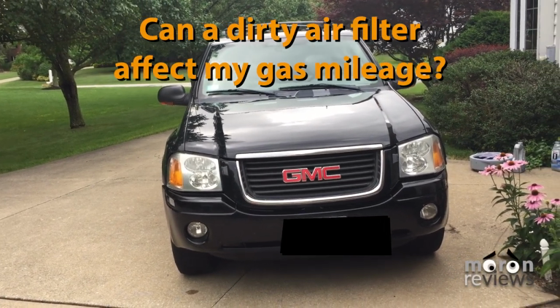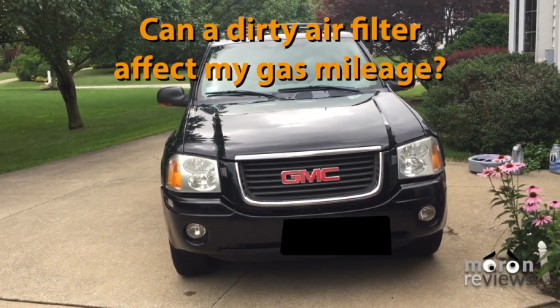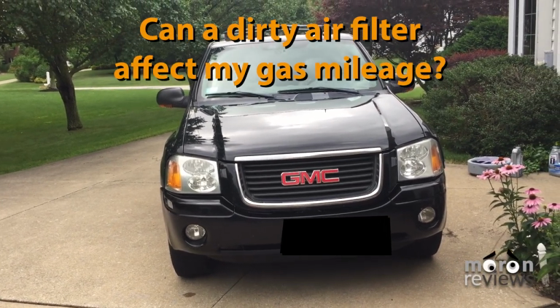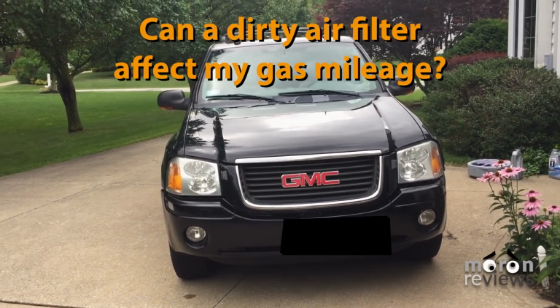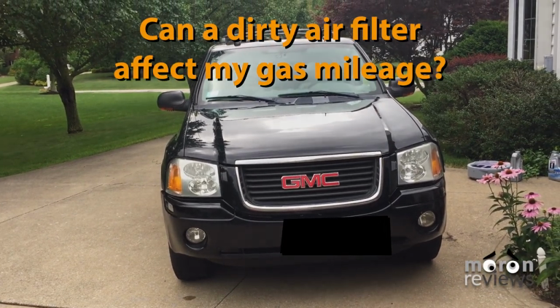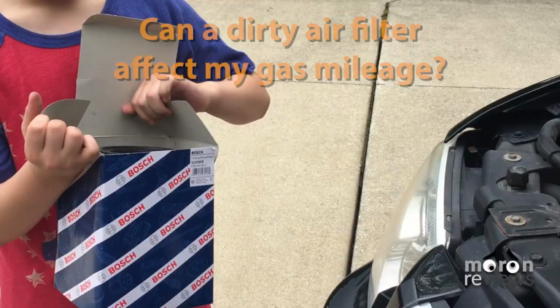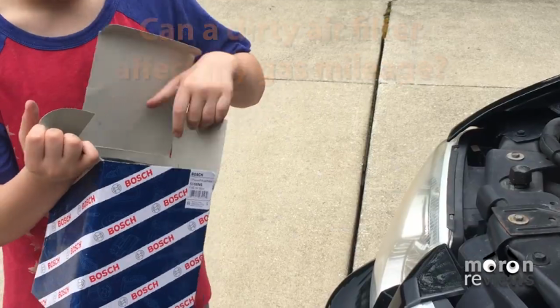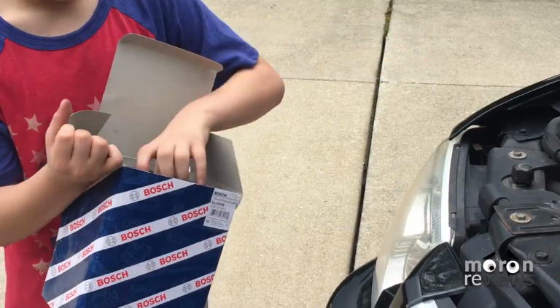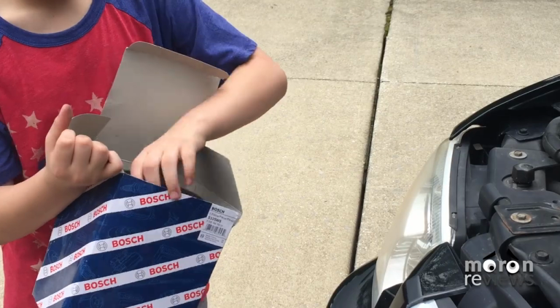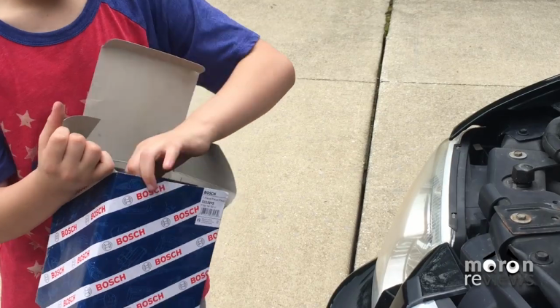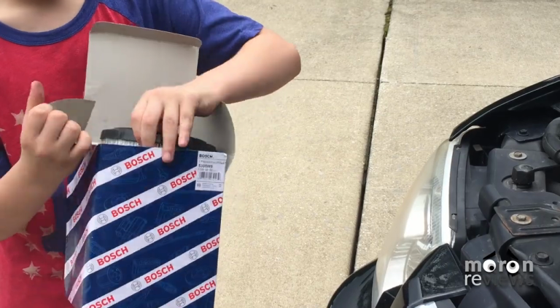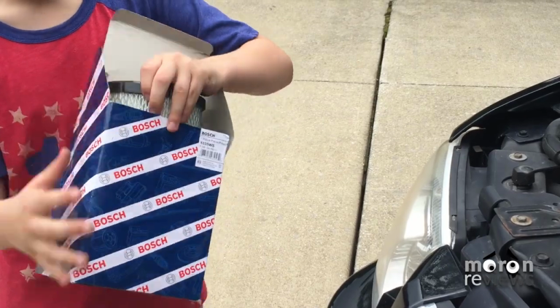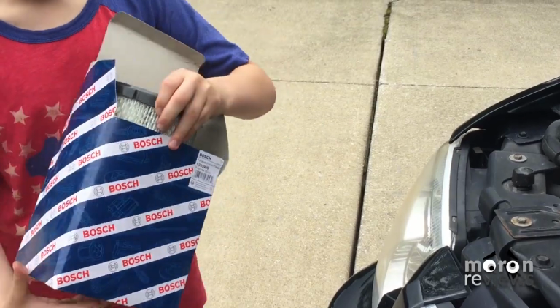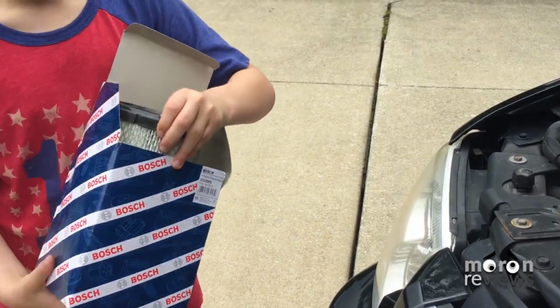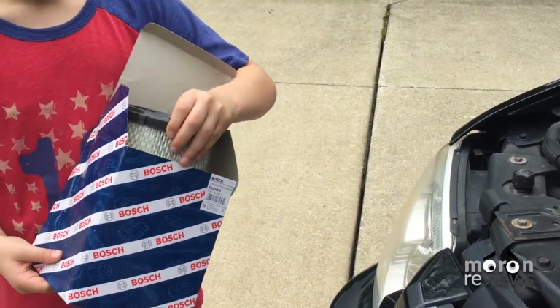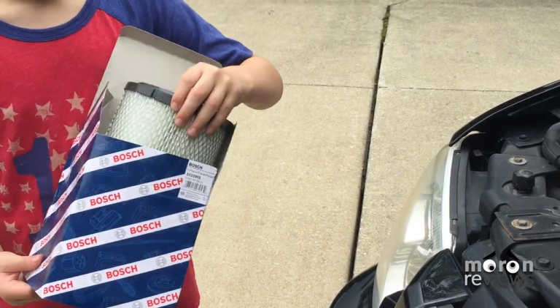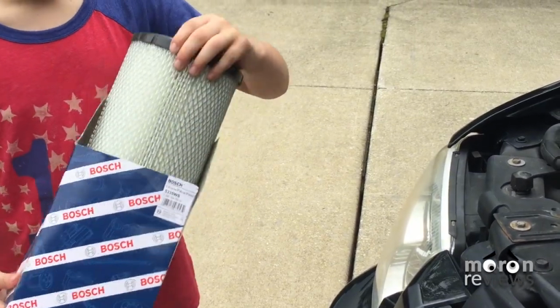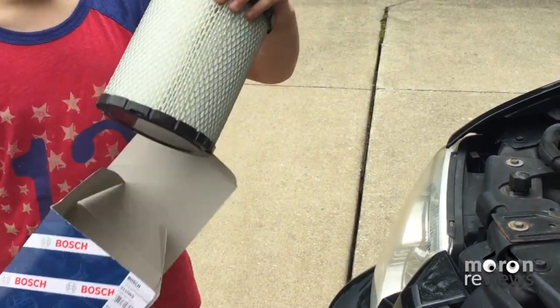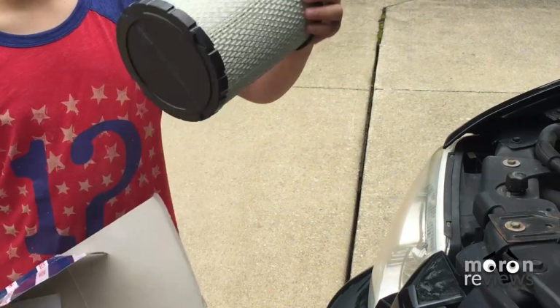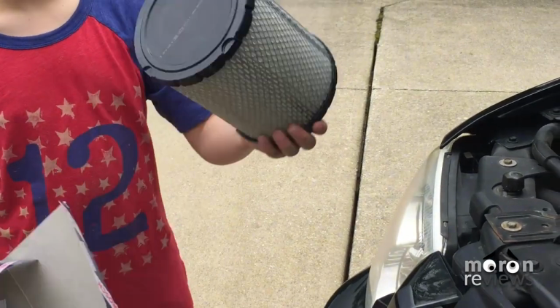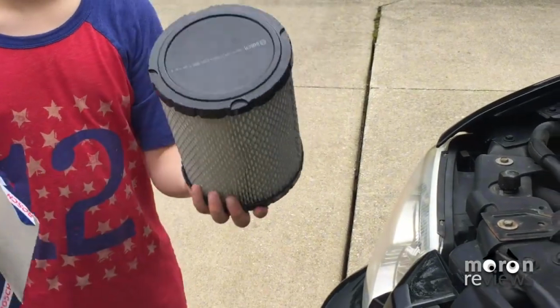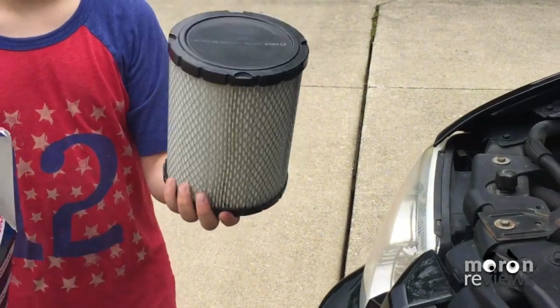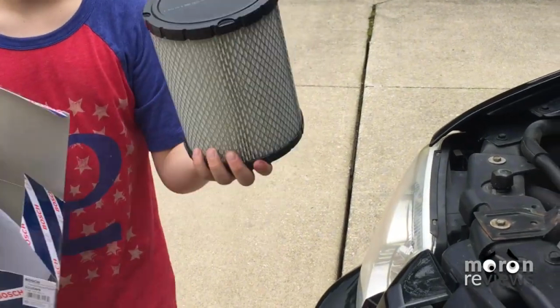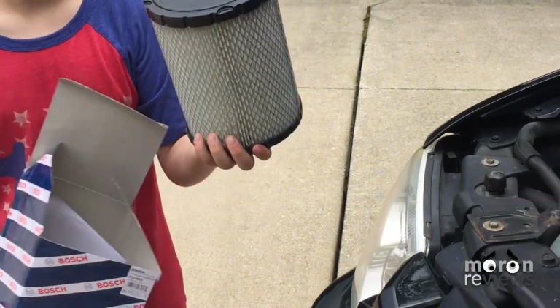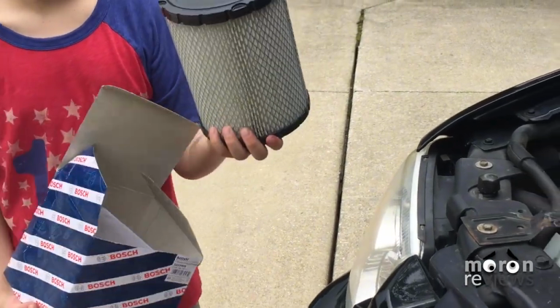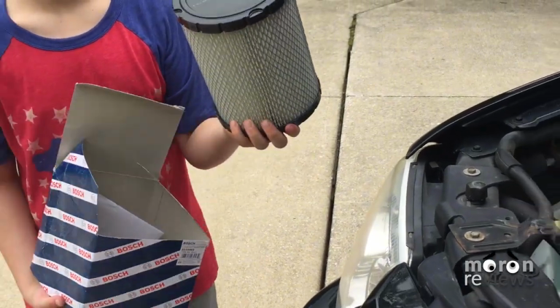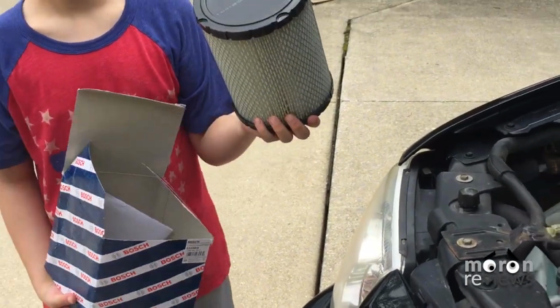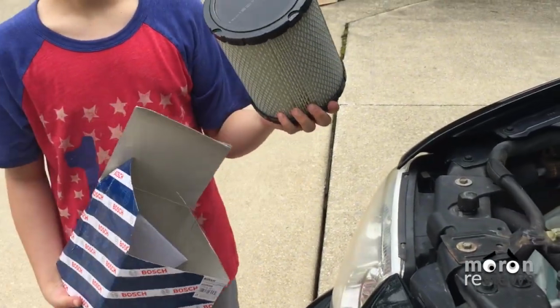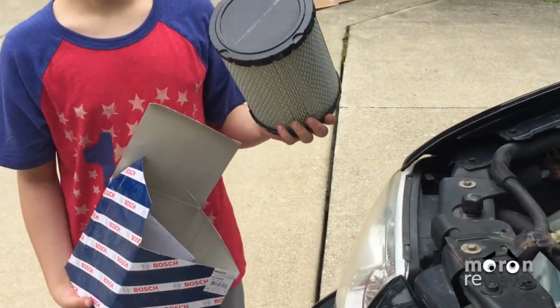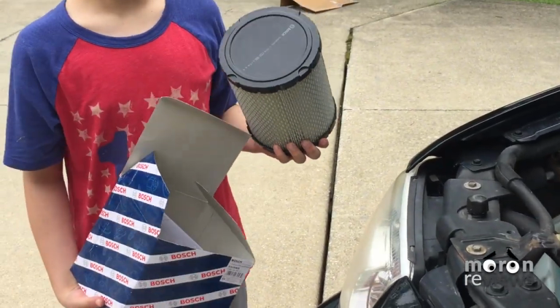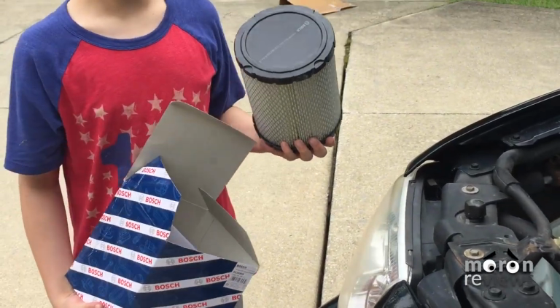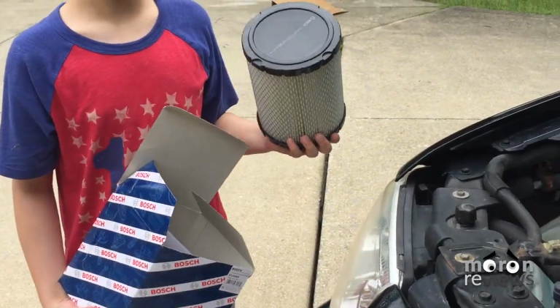For this service you will need the following: one air filter and the following tools.